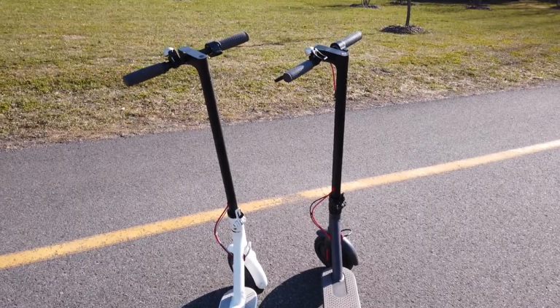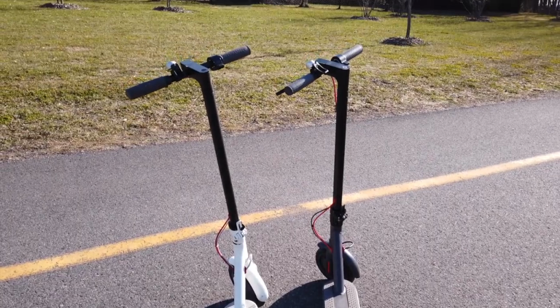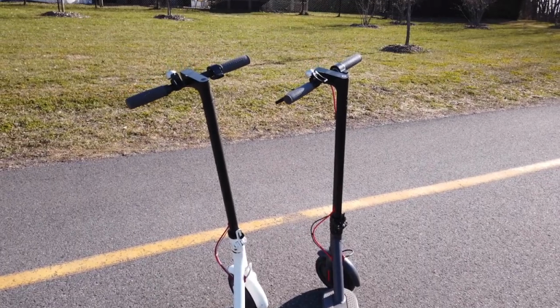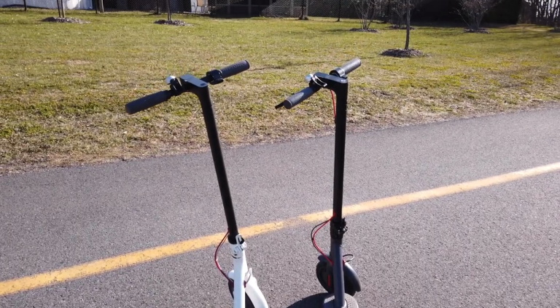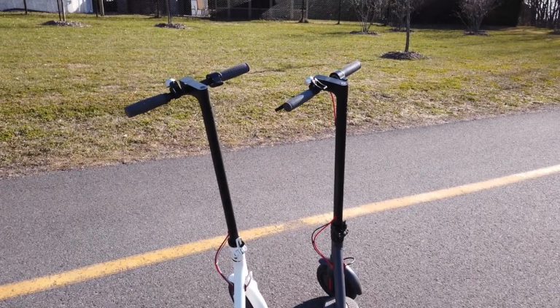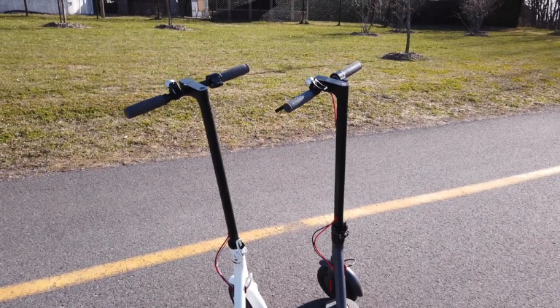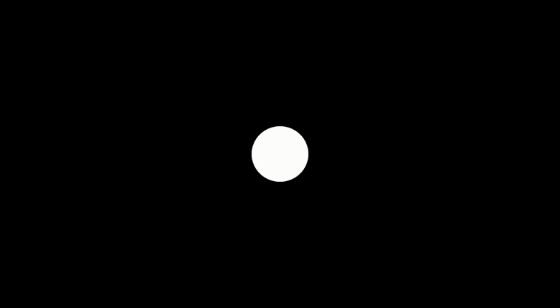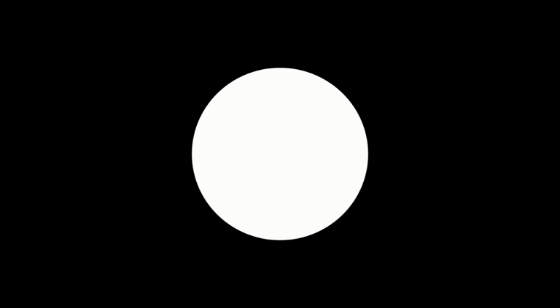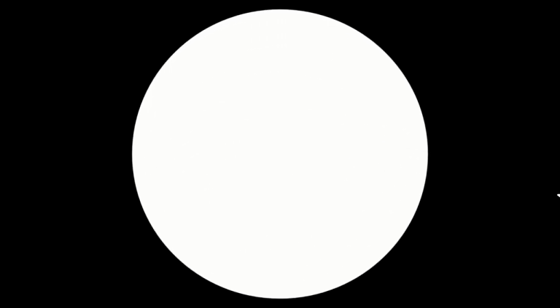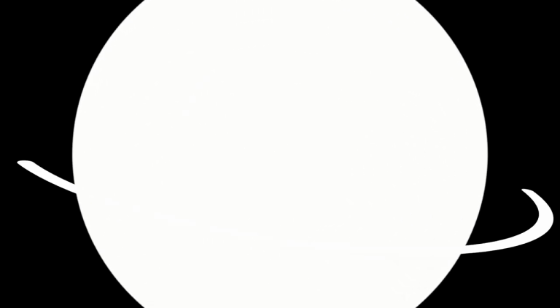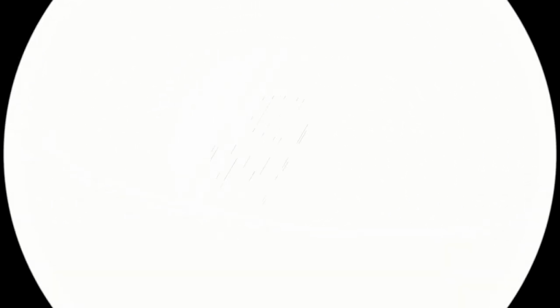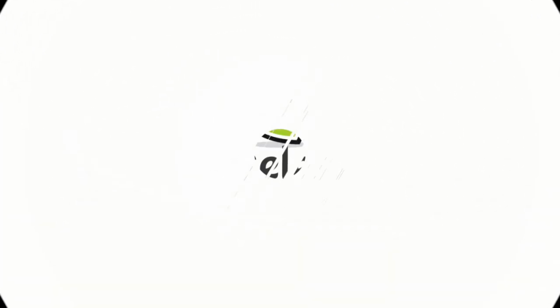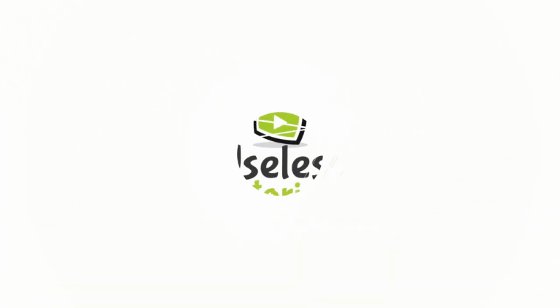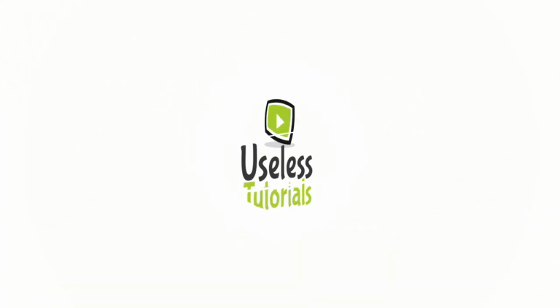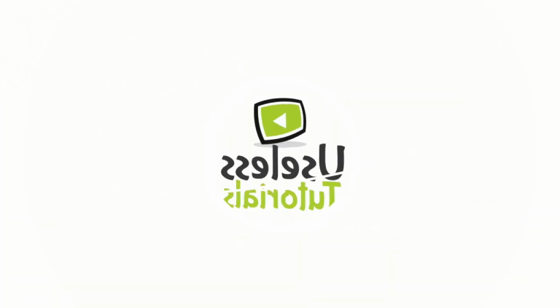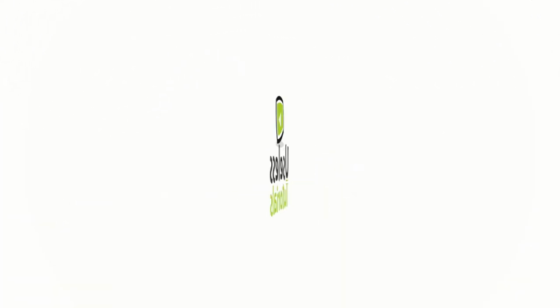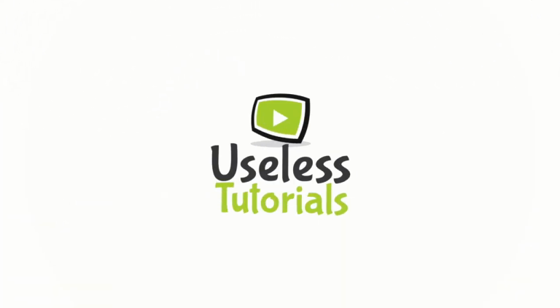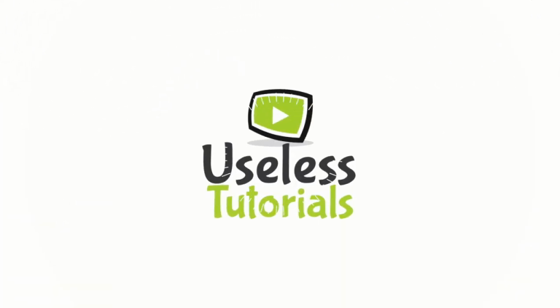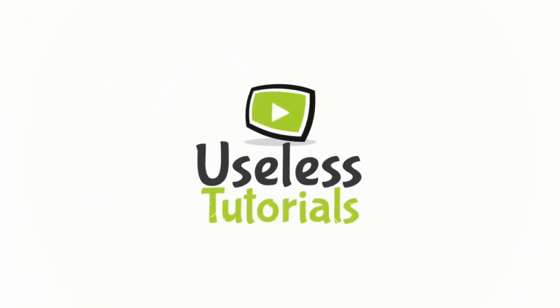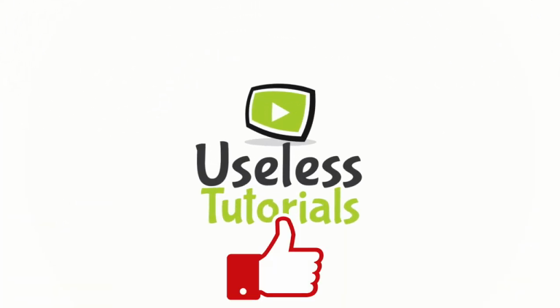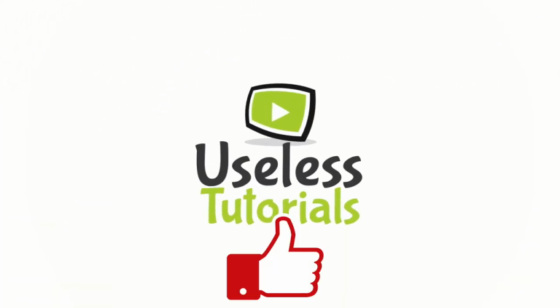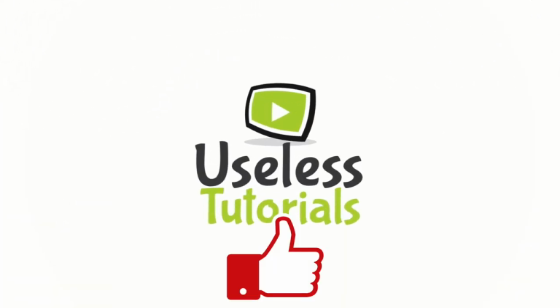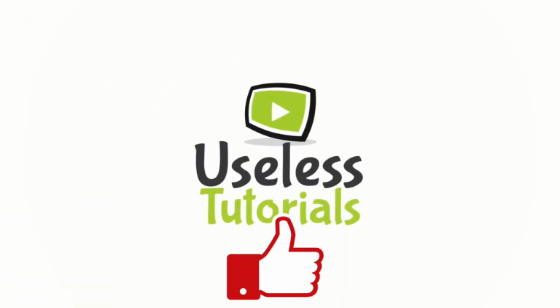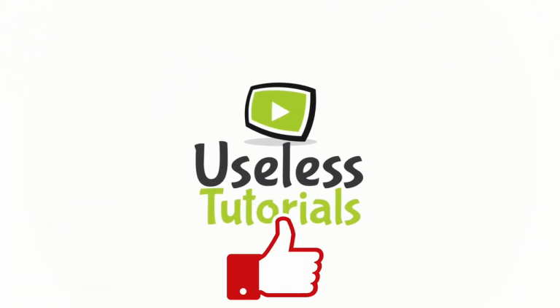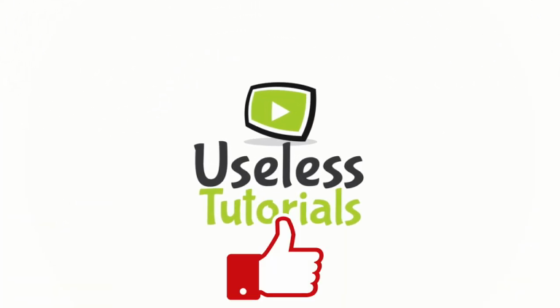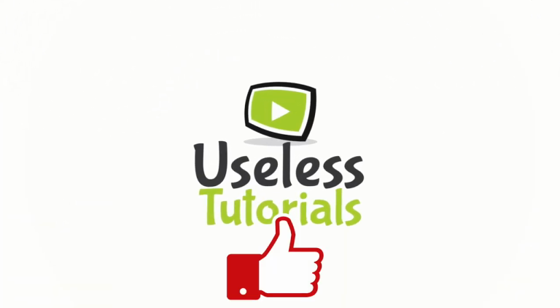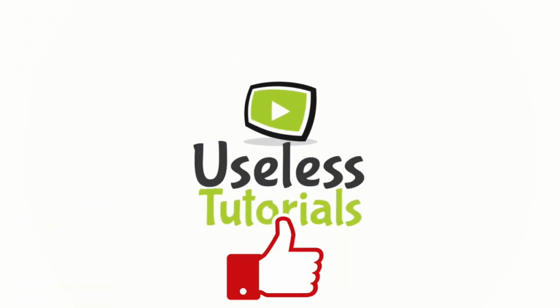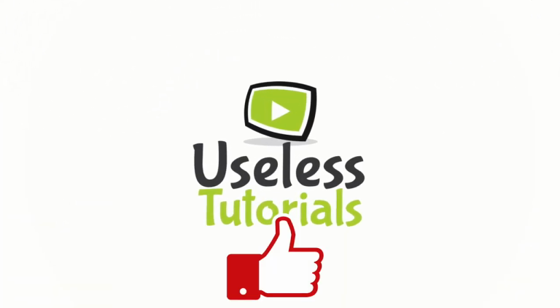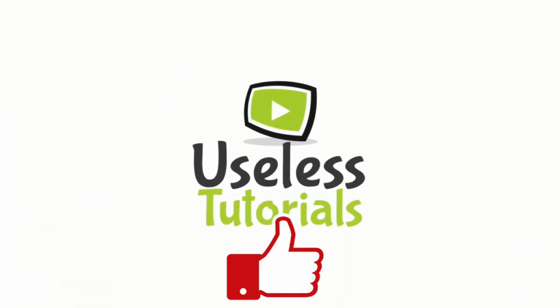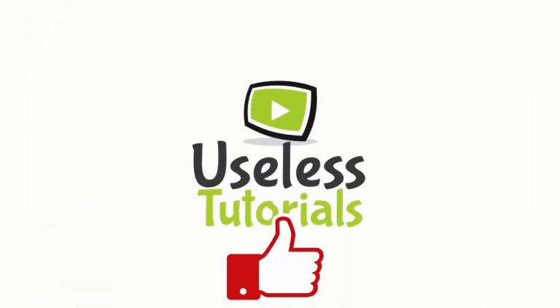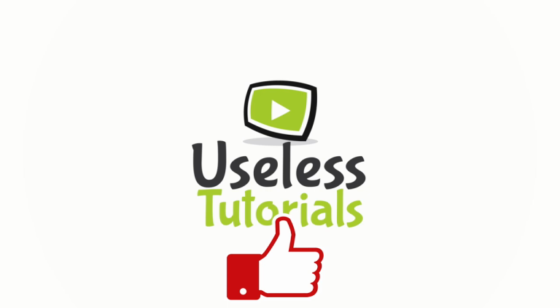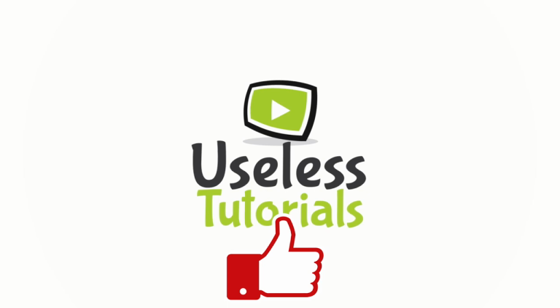Thank you for watching, and don't forget to like and subscribe for more awesome videos. Bye!